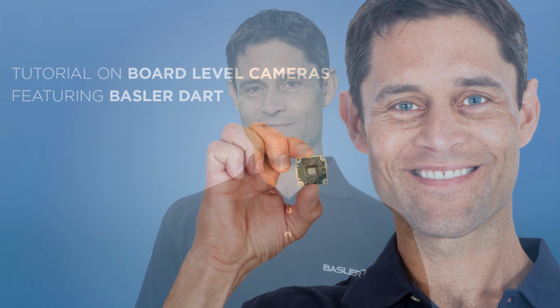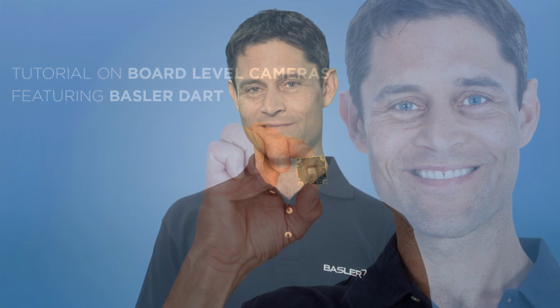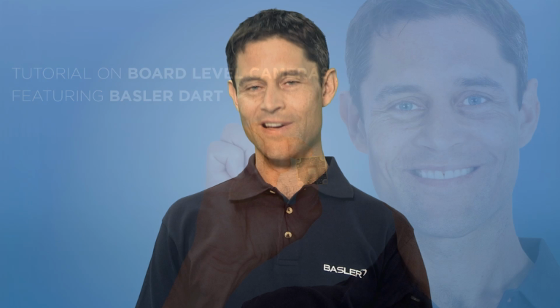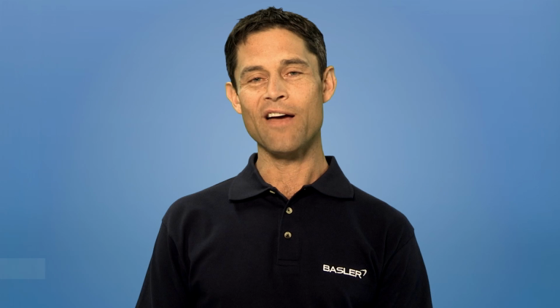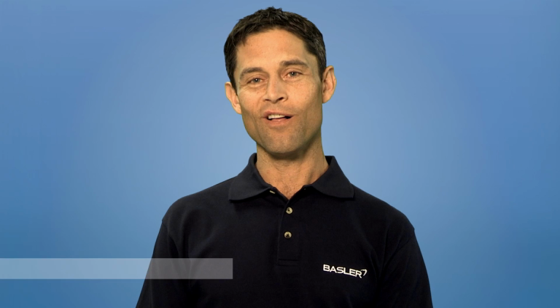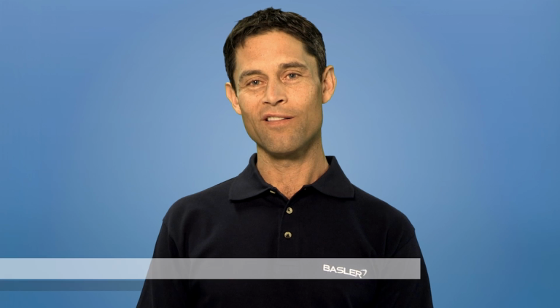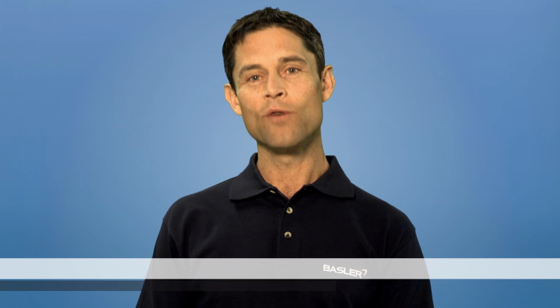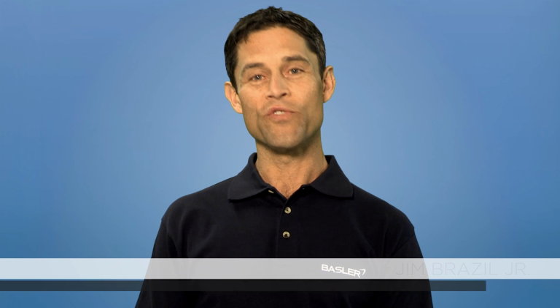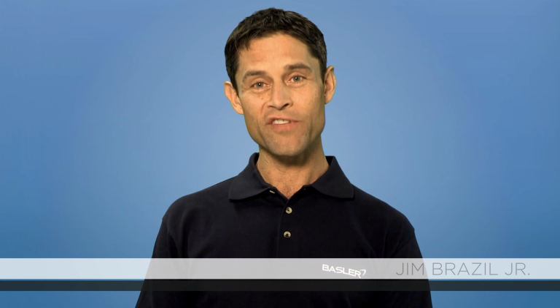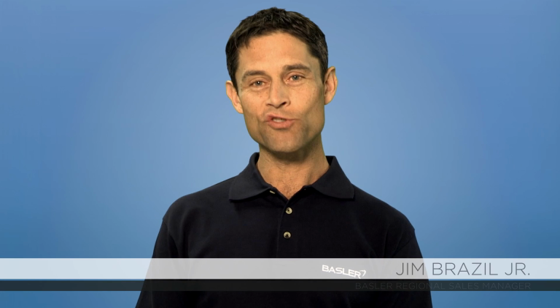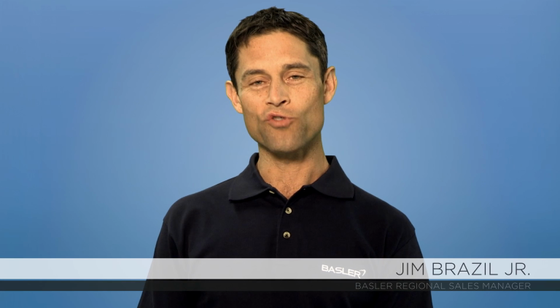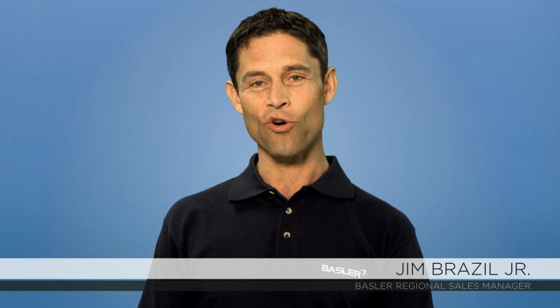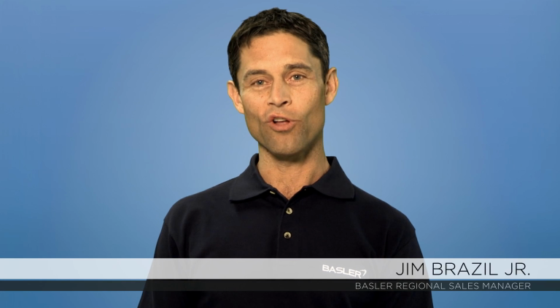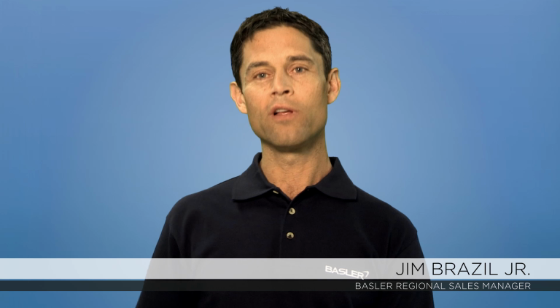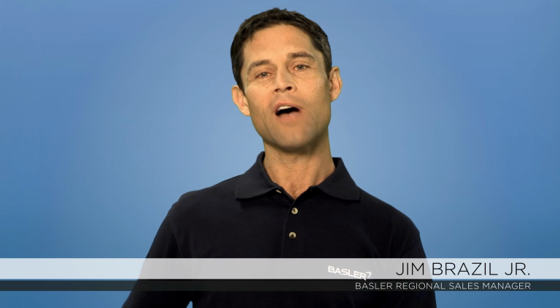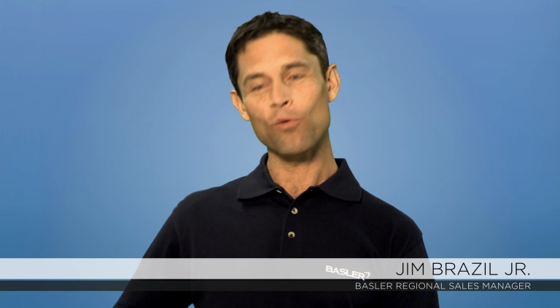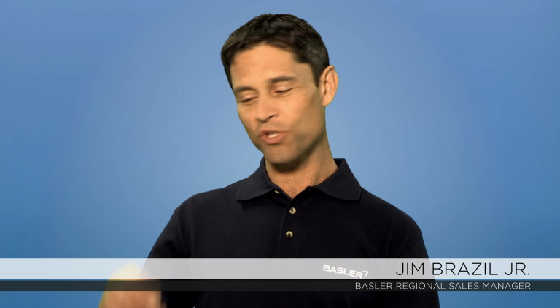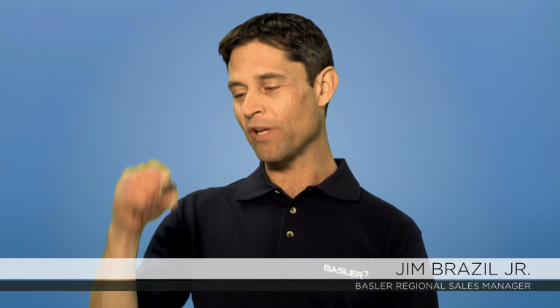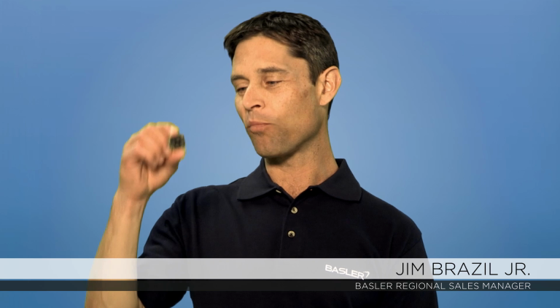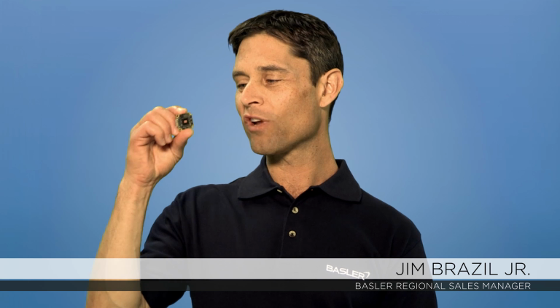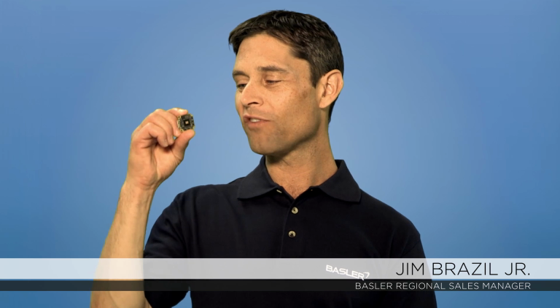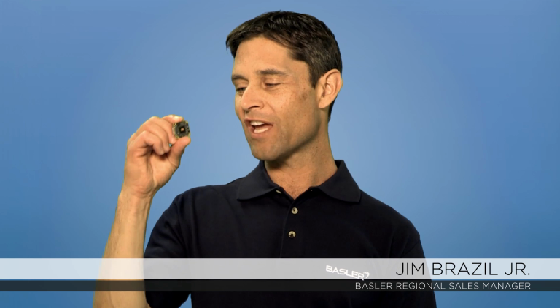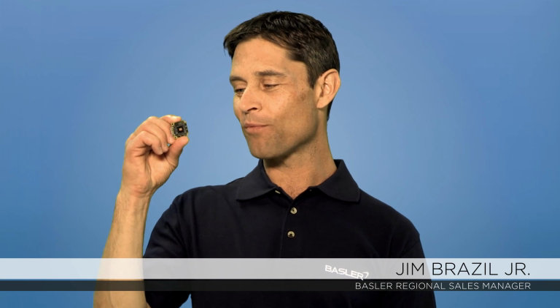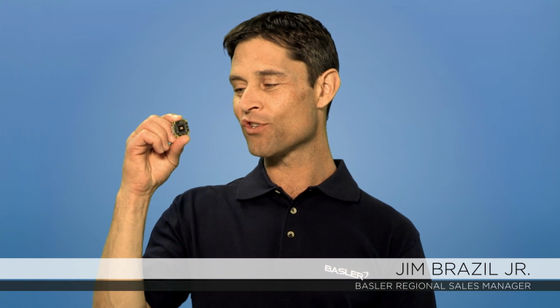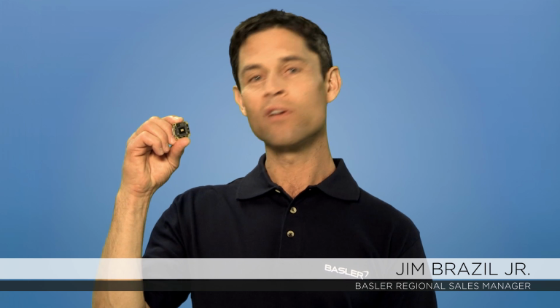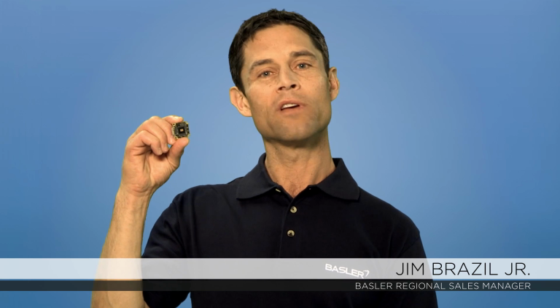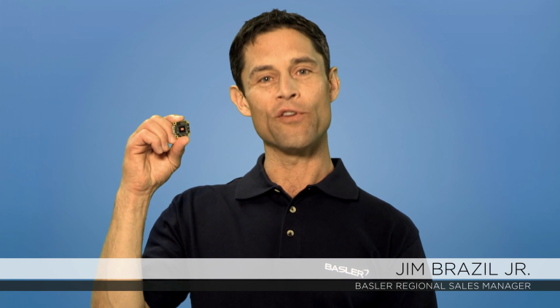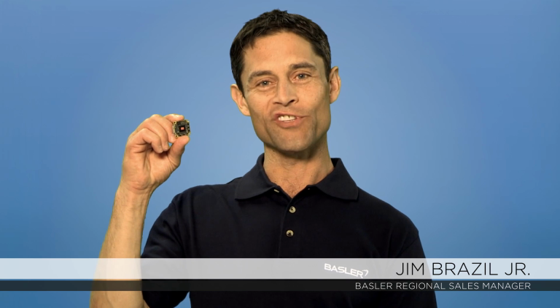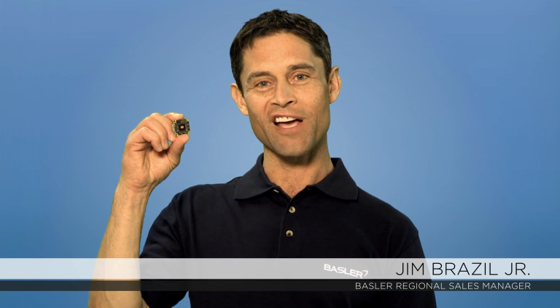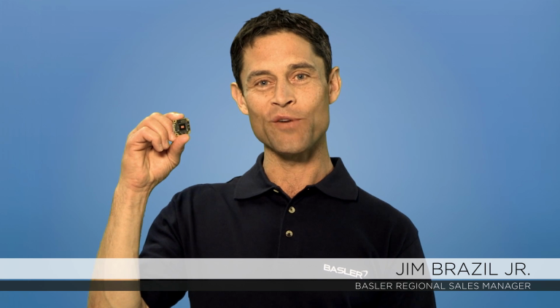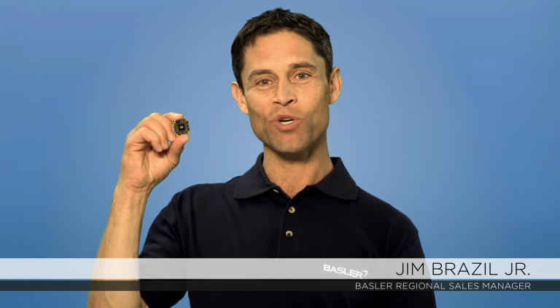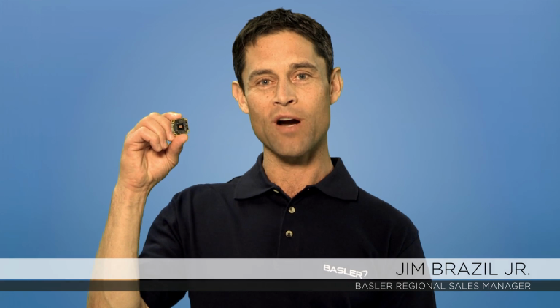Hi all. Within this tutorial, I will explain board-level cameras and their design-in requirements.